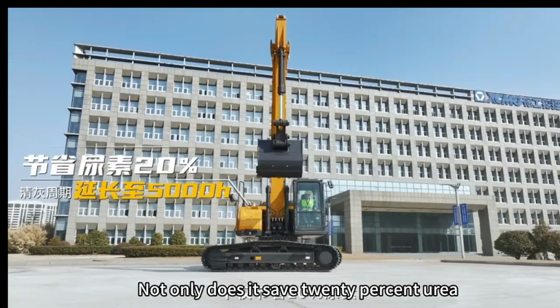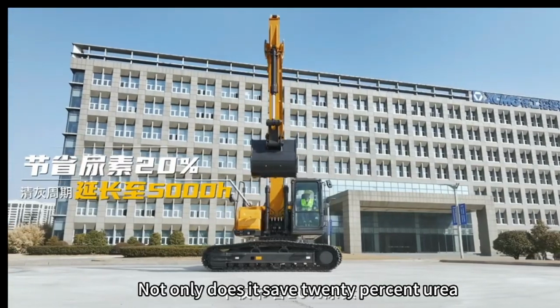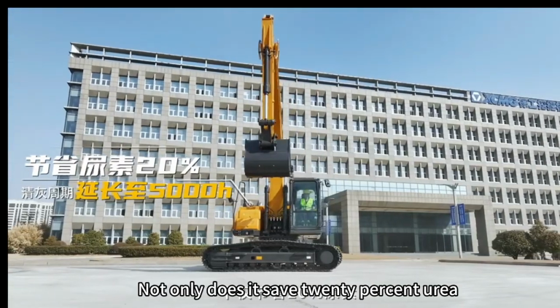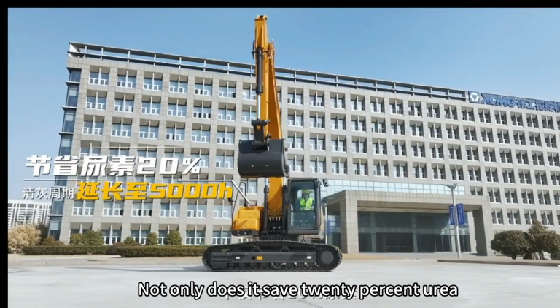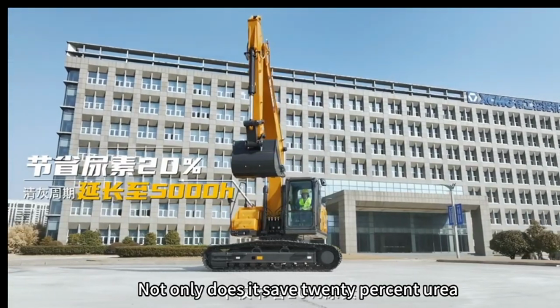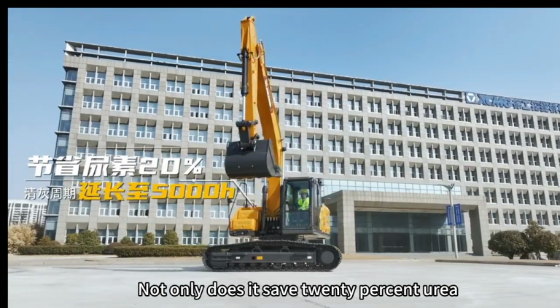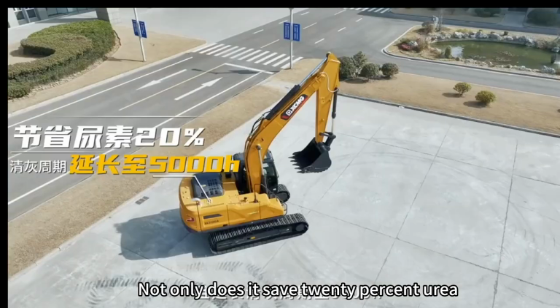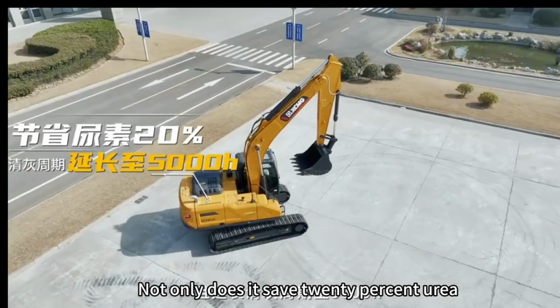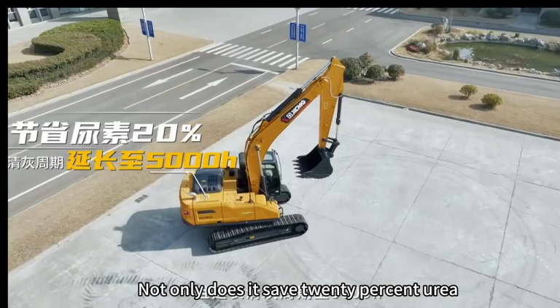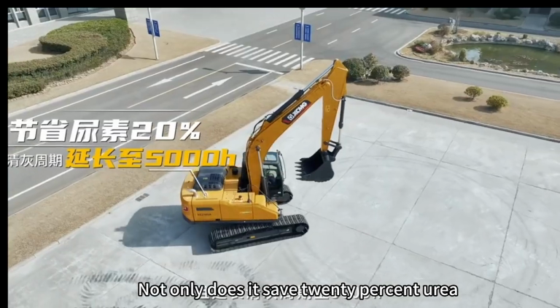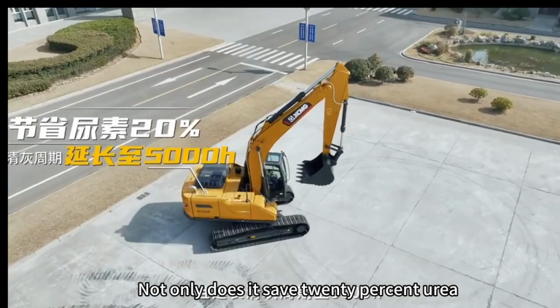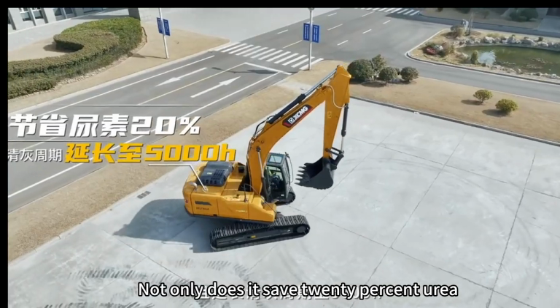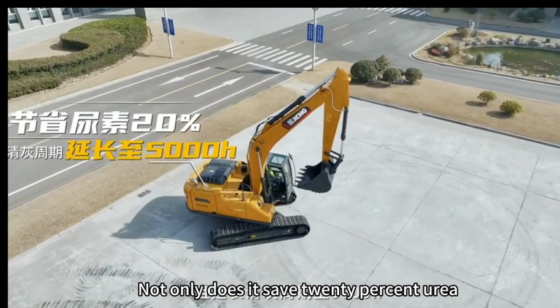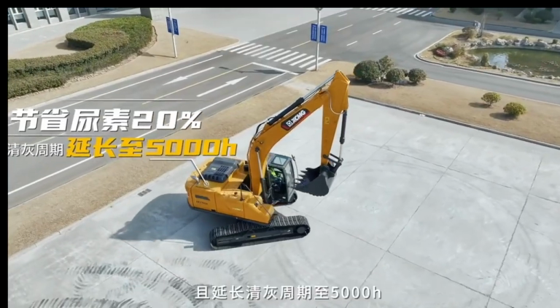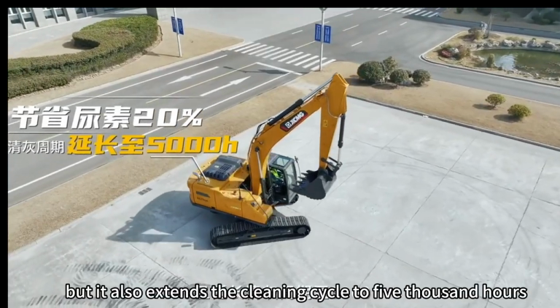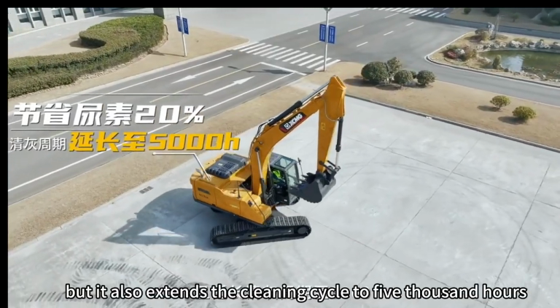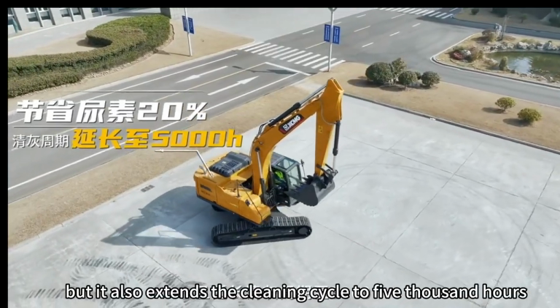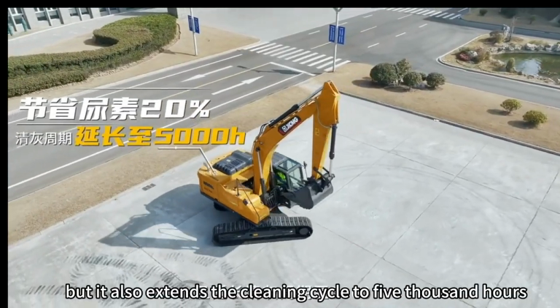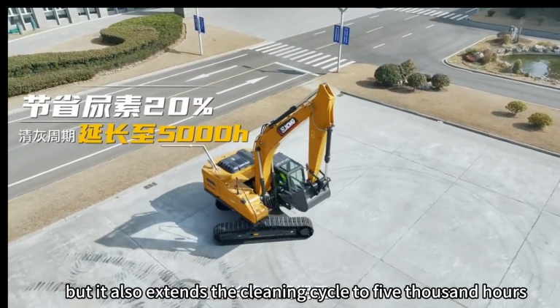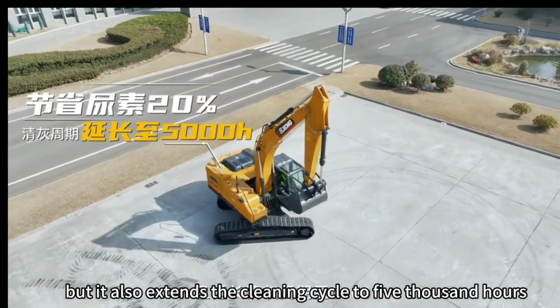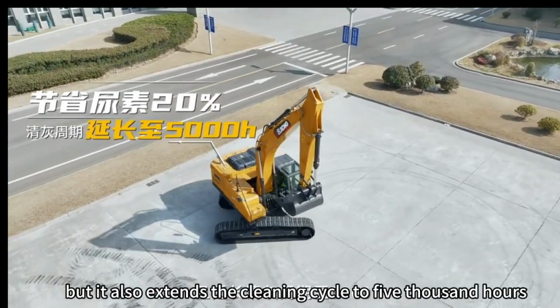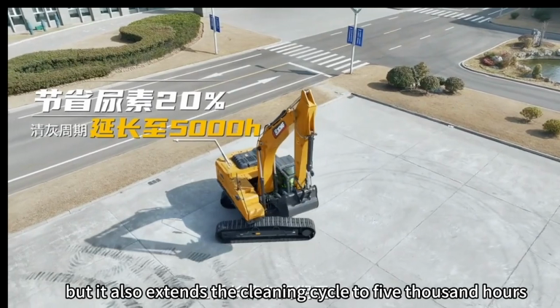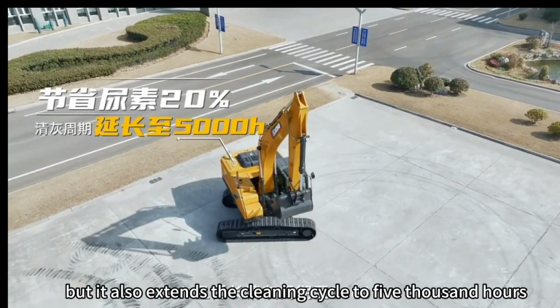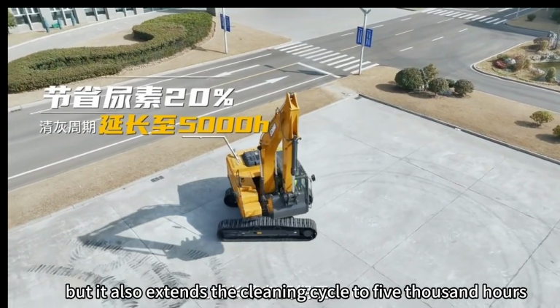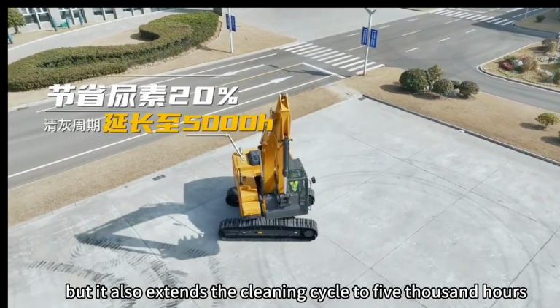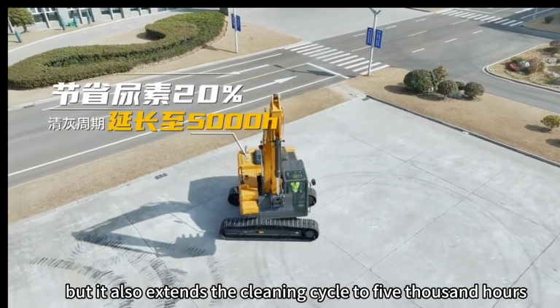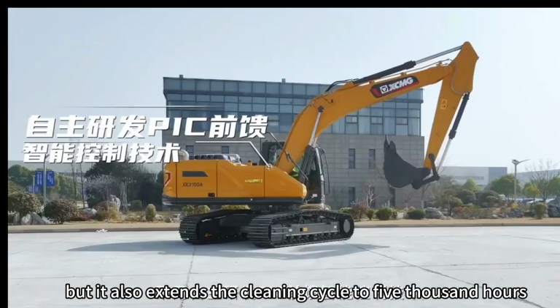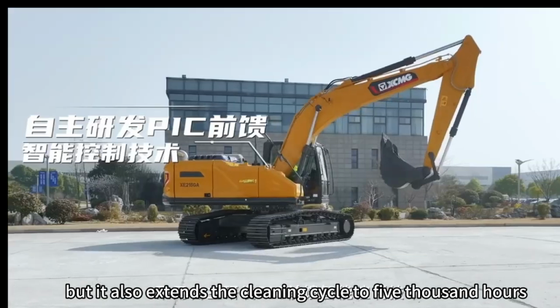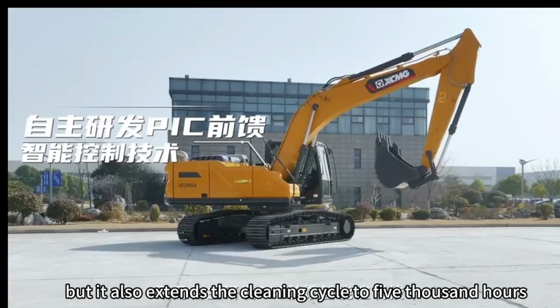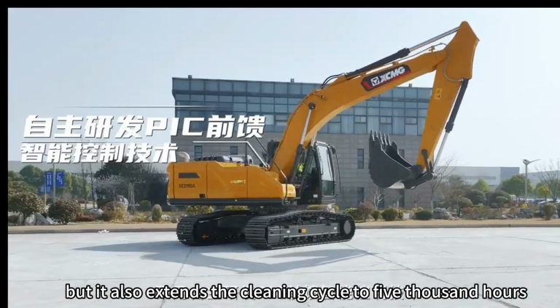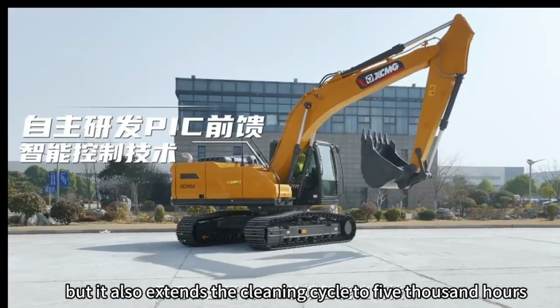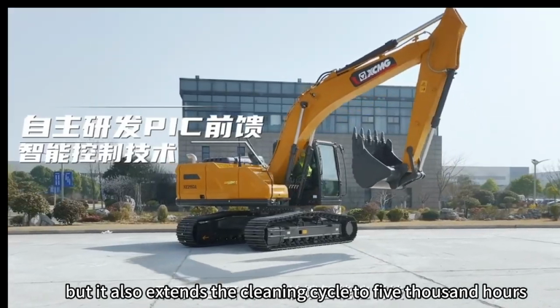Not only does it save 20% area, but it also extends the cleaning cycle to 5,000 hours.